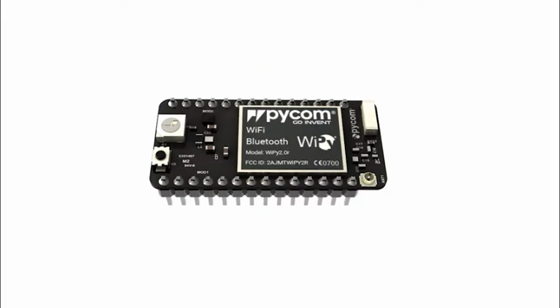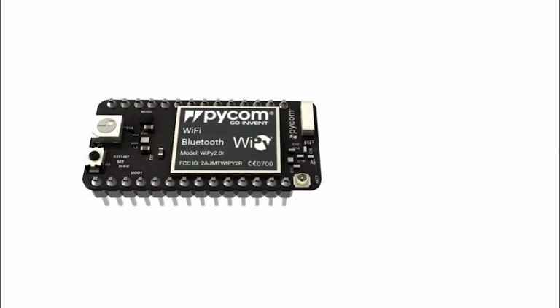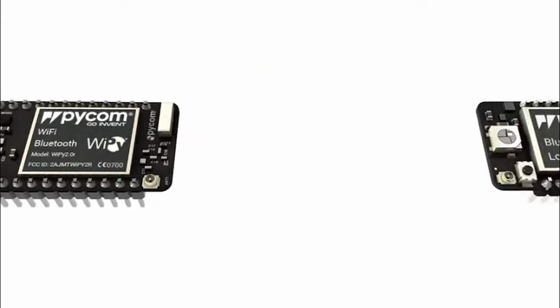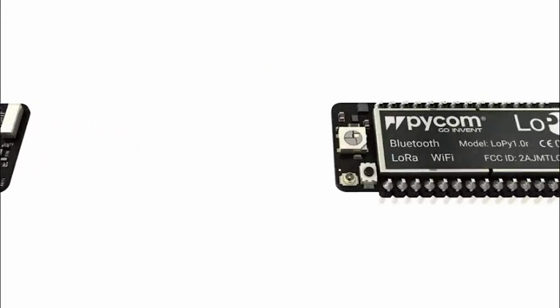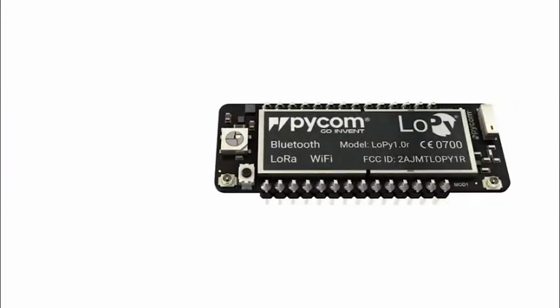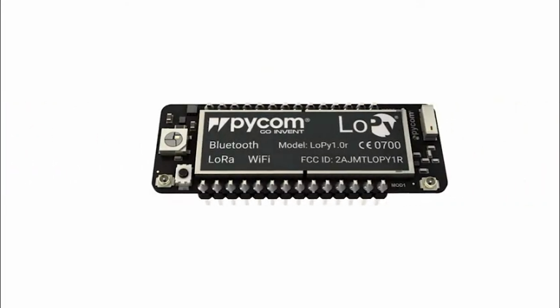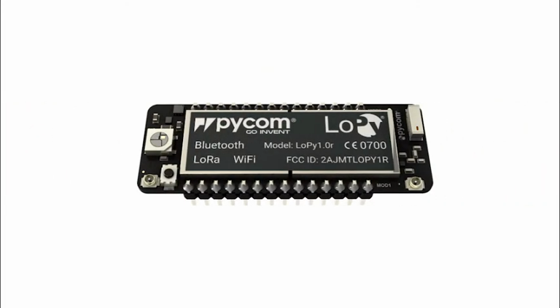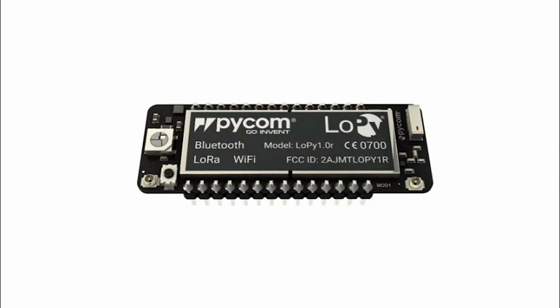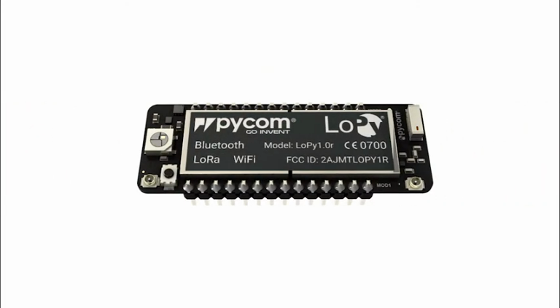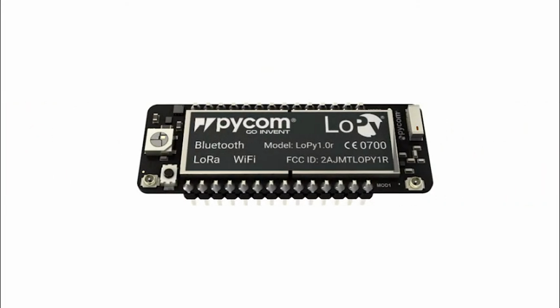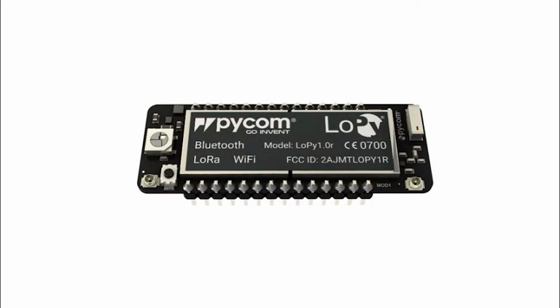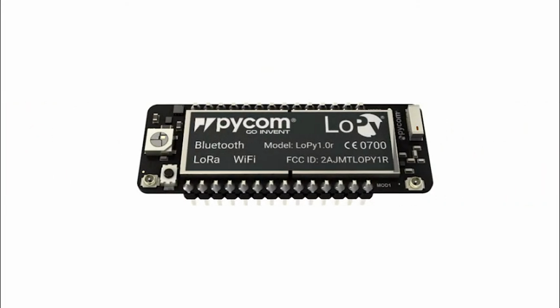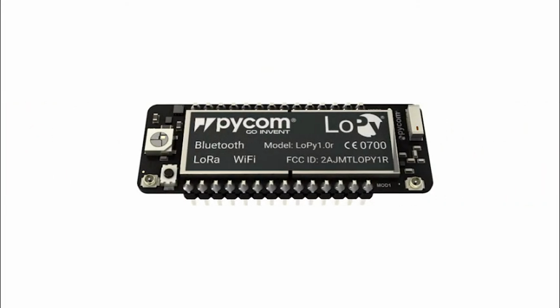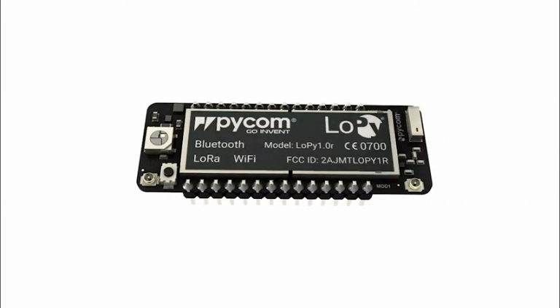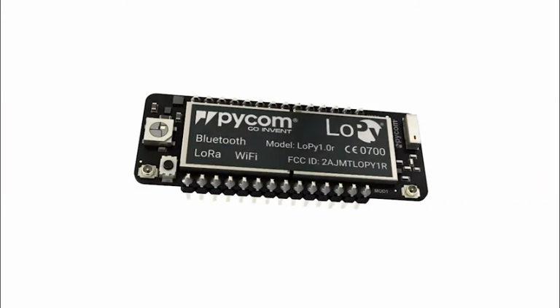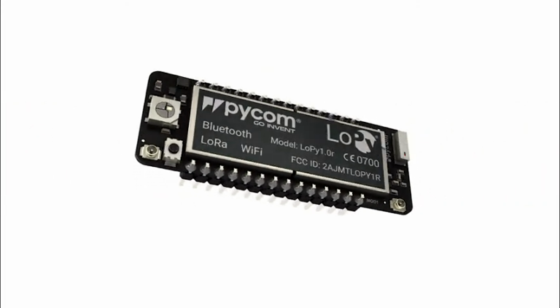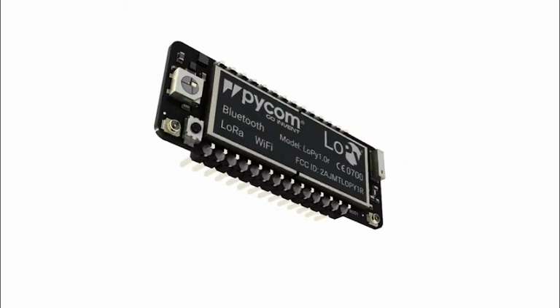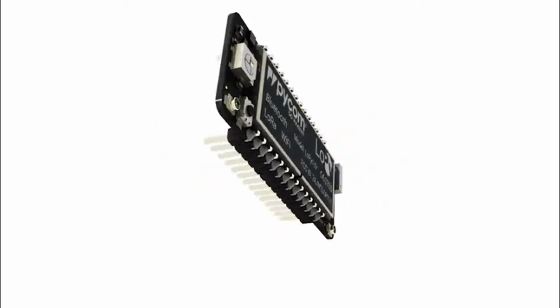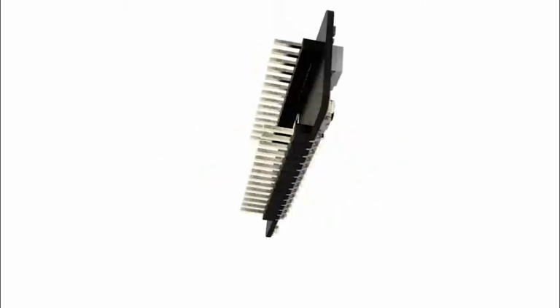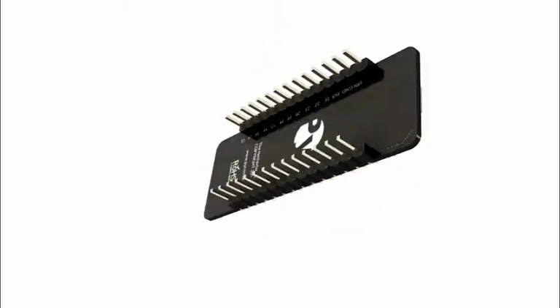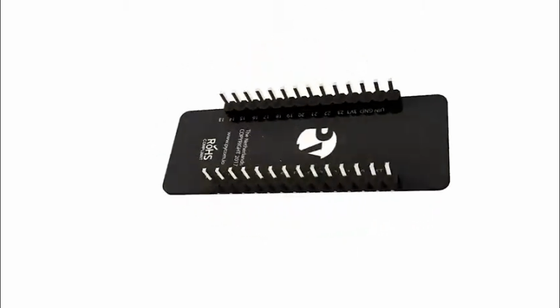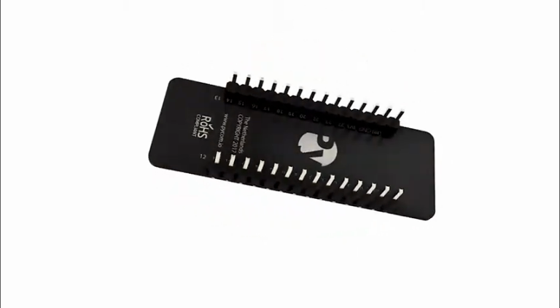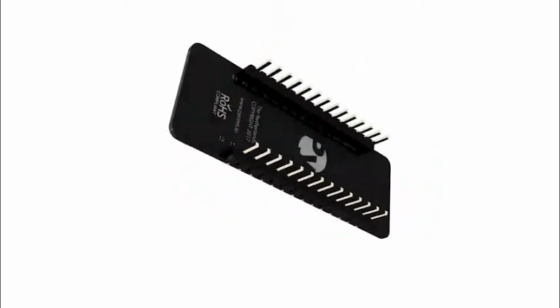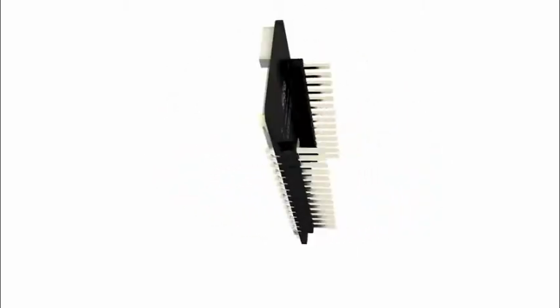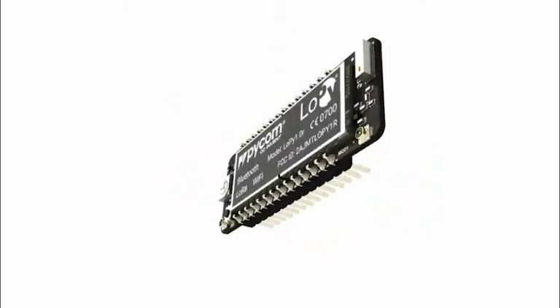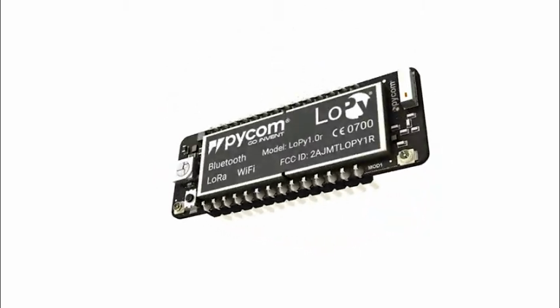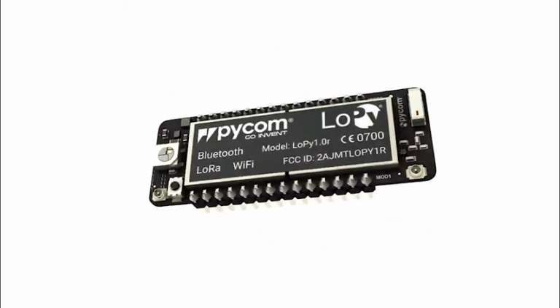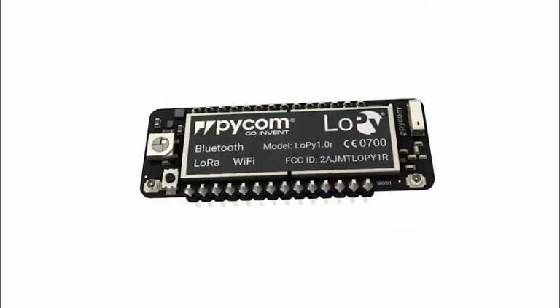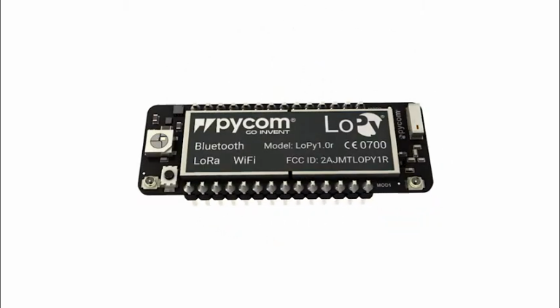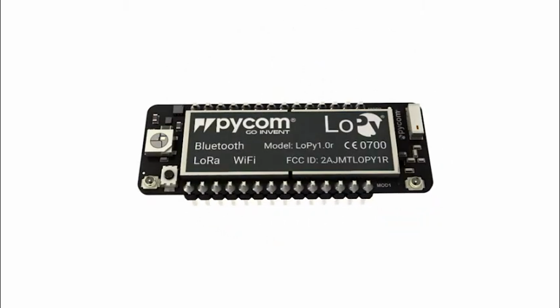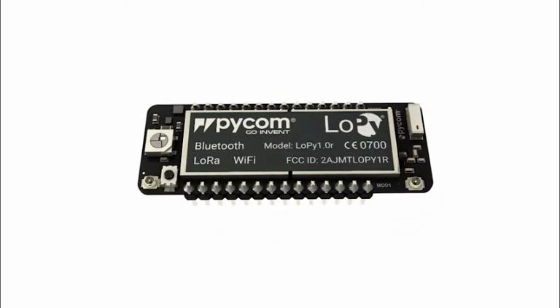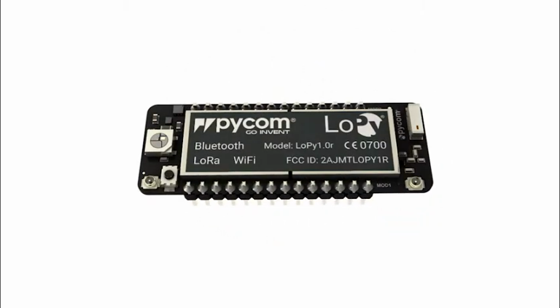Following this, we released the LoPy, our first triple network module with Wi-Fi, Bluetooth, but this time also with LoRa, a popular network for the Internet of Things.